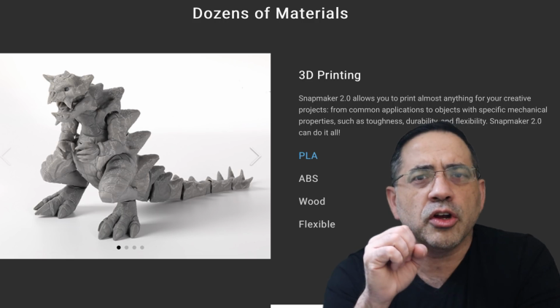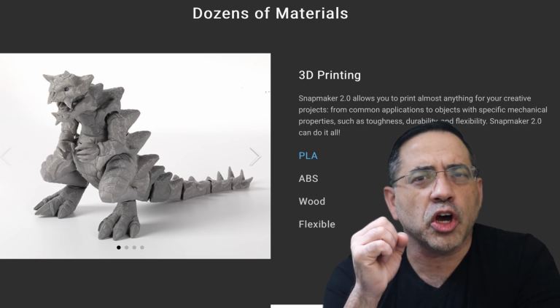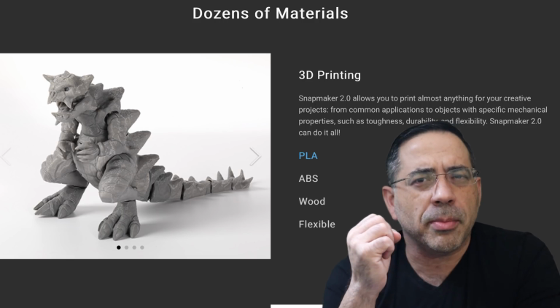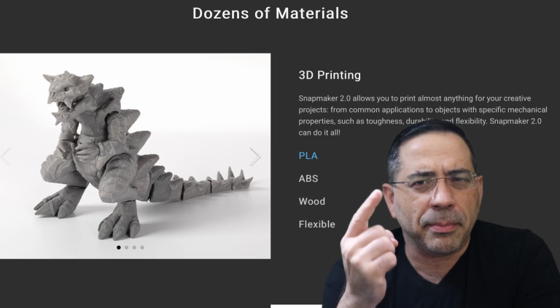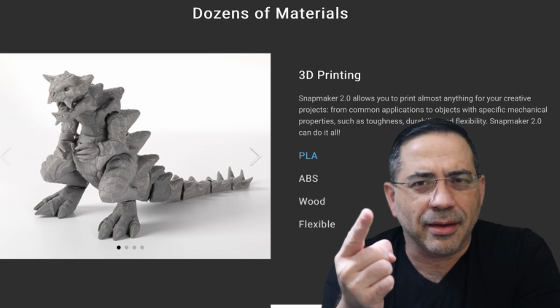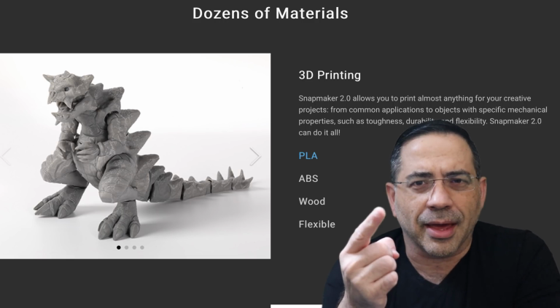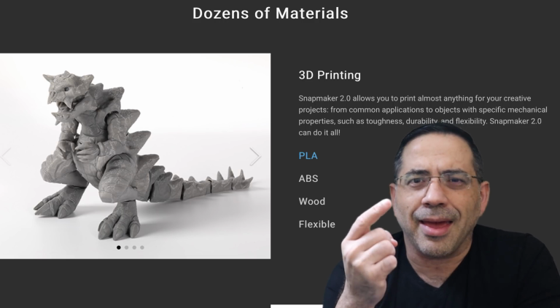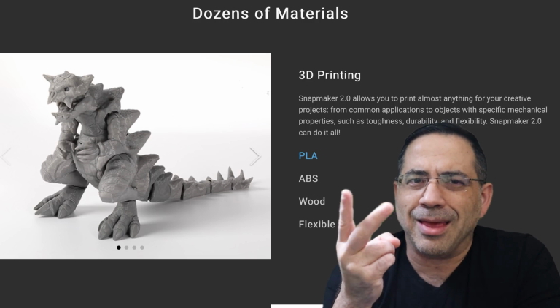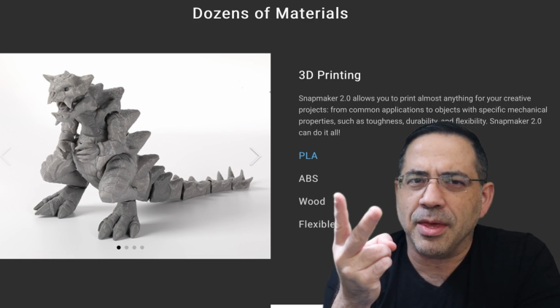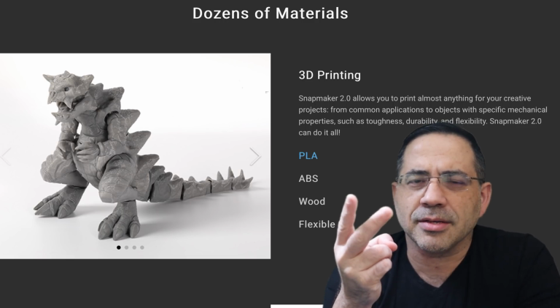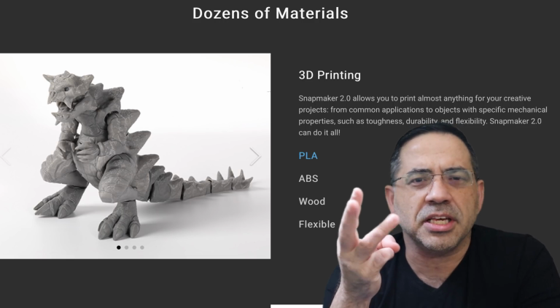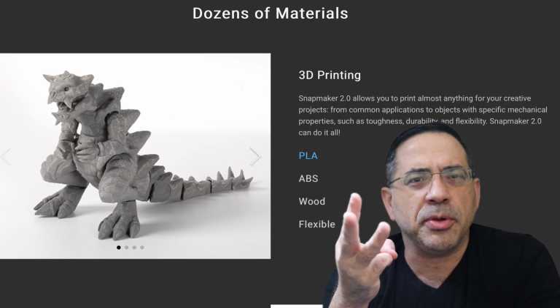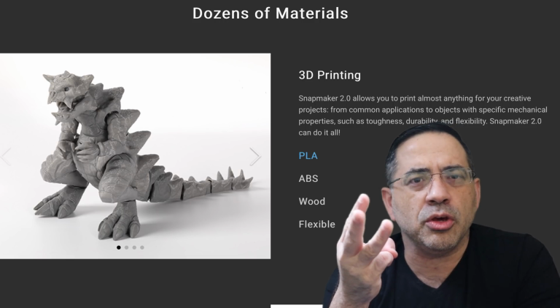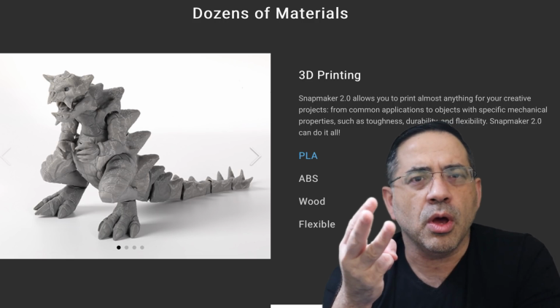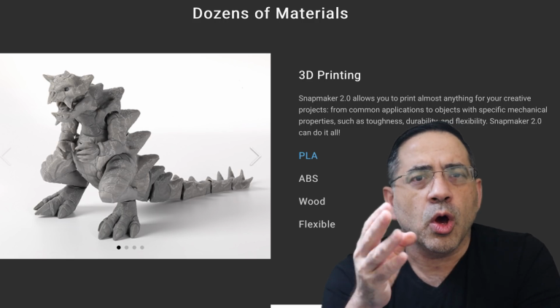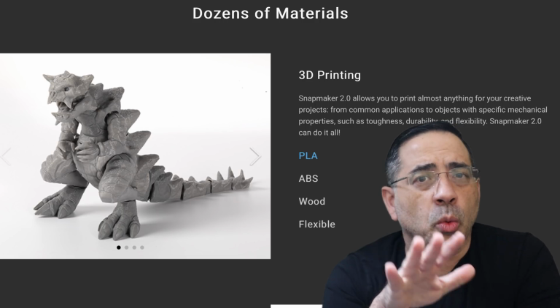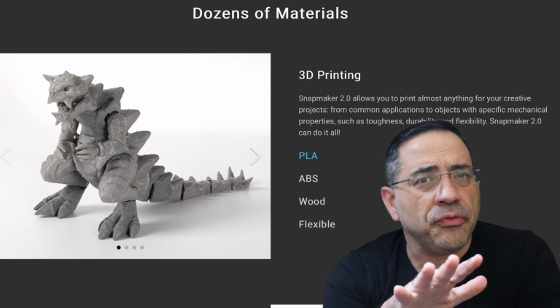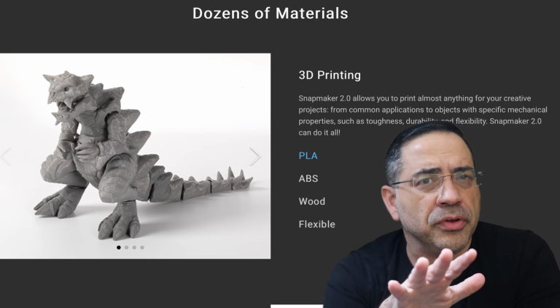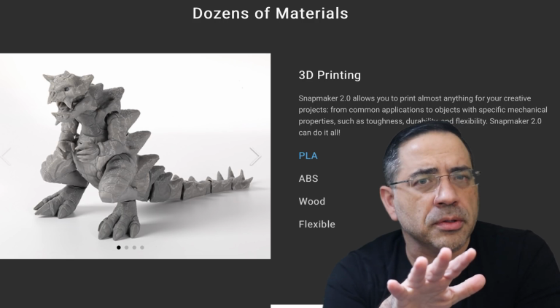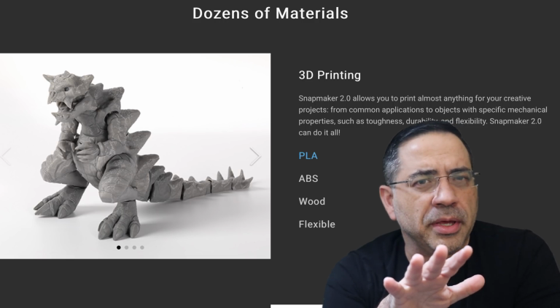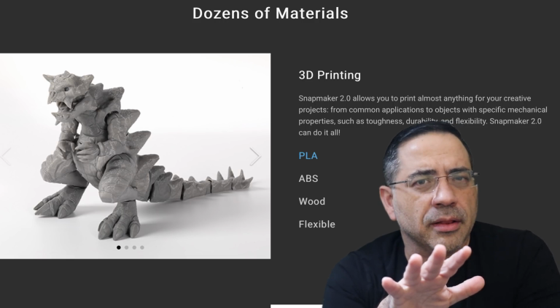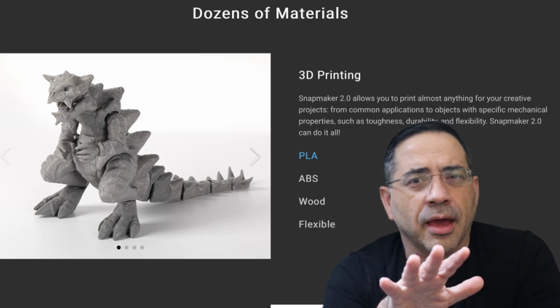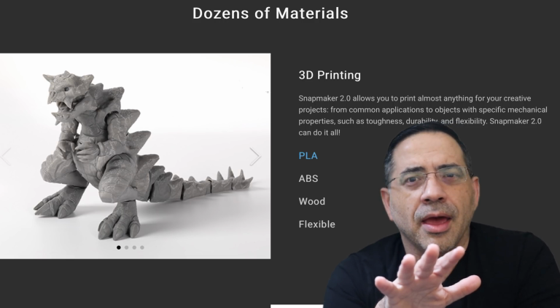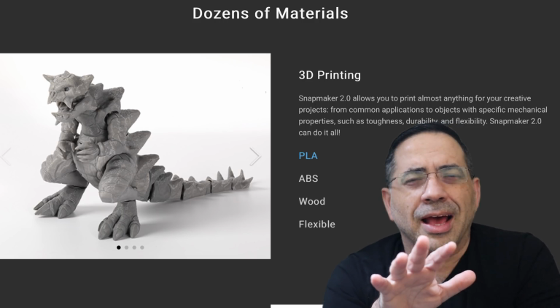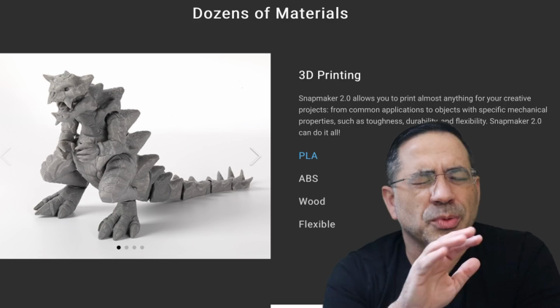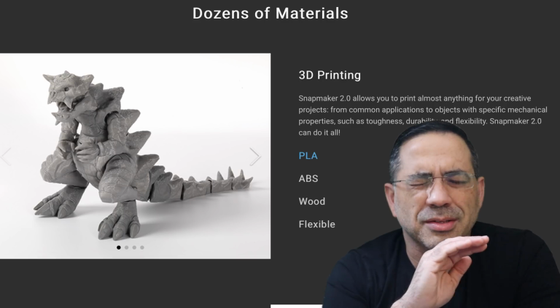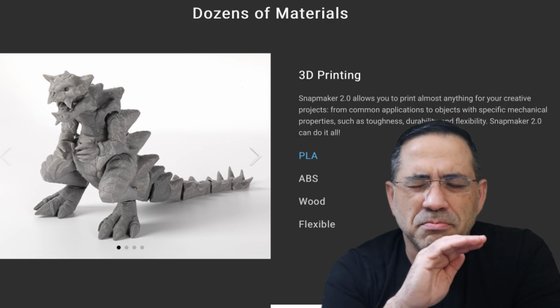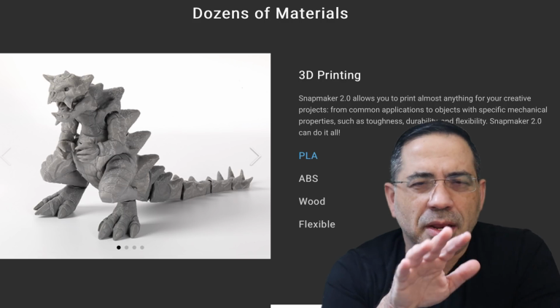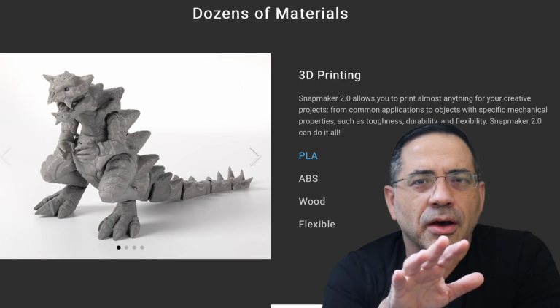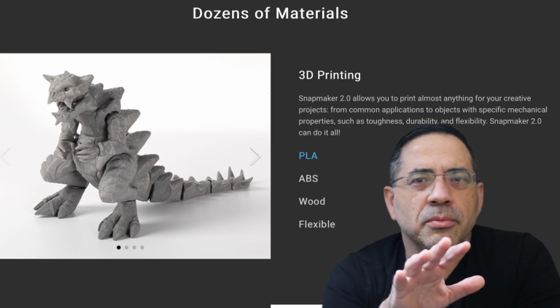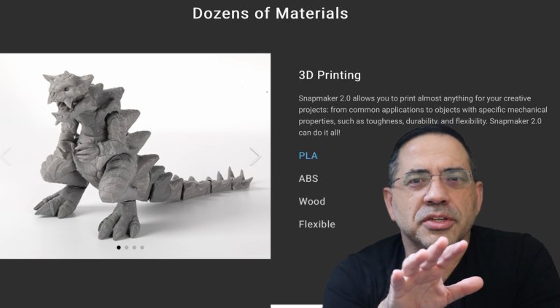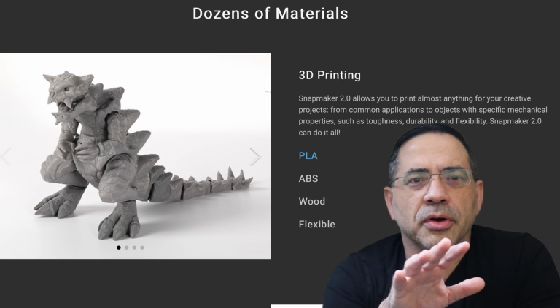That 0.4mm nozzle is going to be suitable for PLA, ABS, TPU, wood-filled PLA, as well as many other materials.